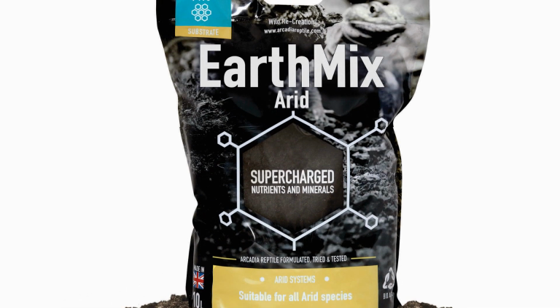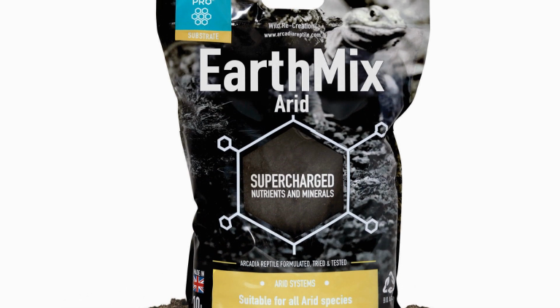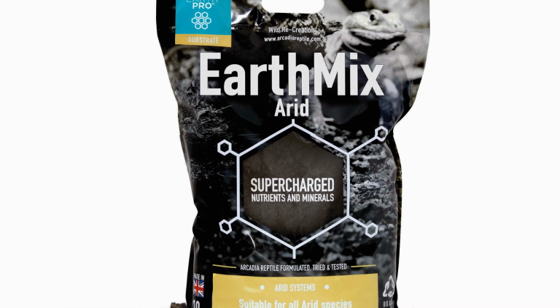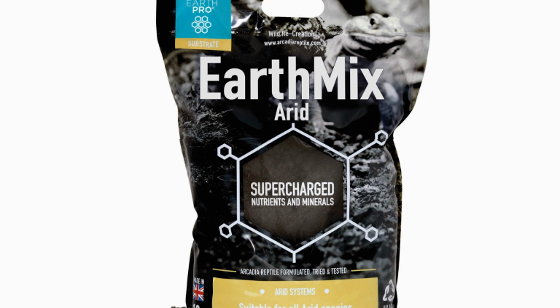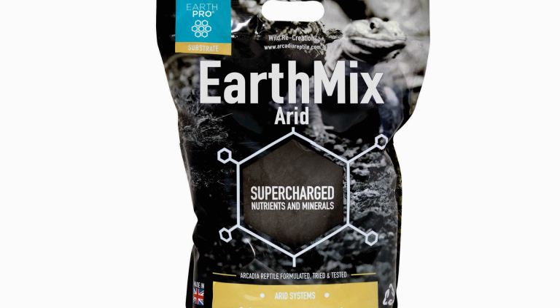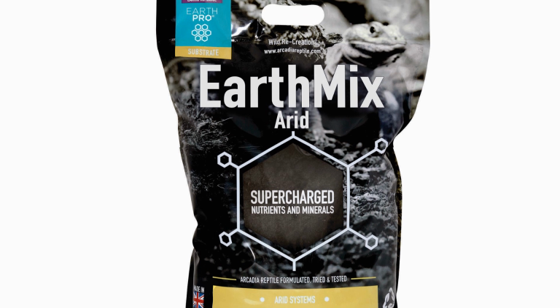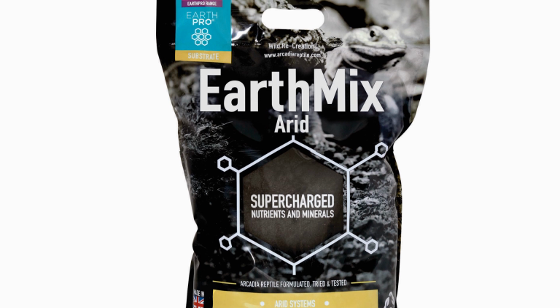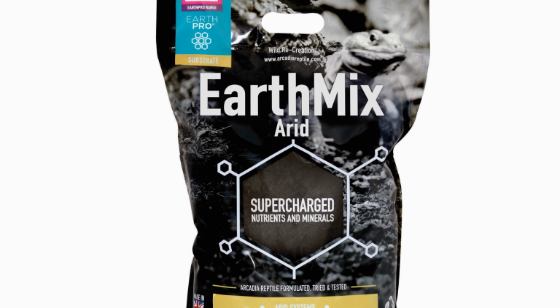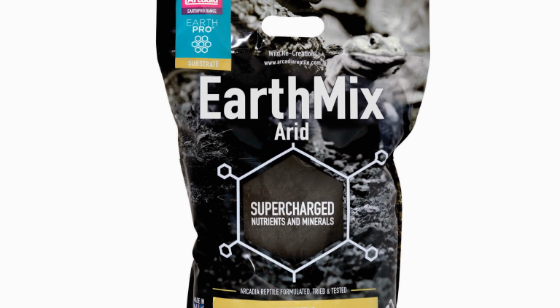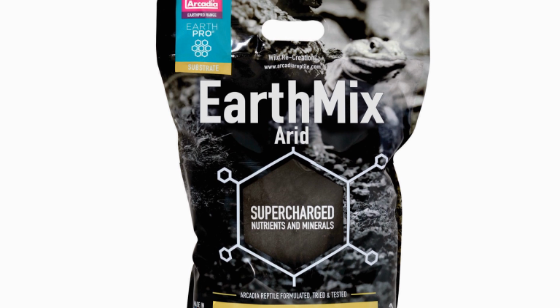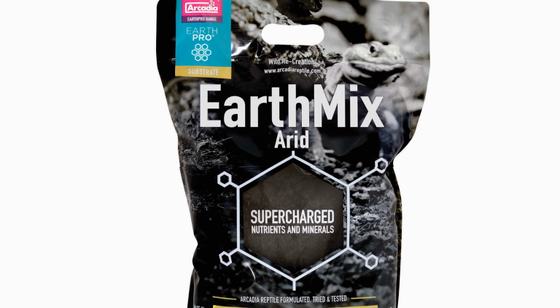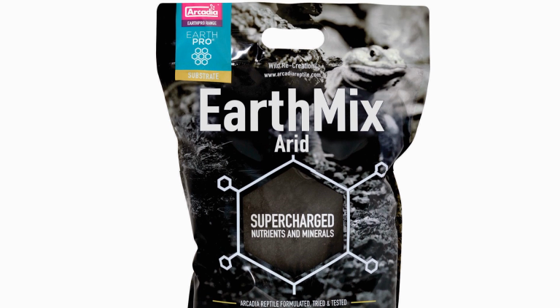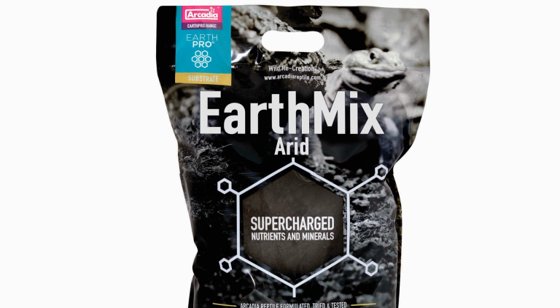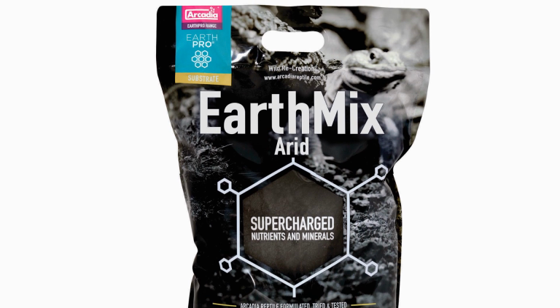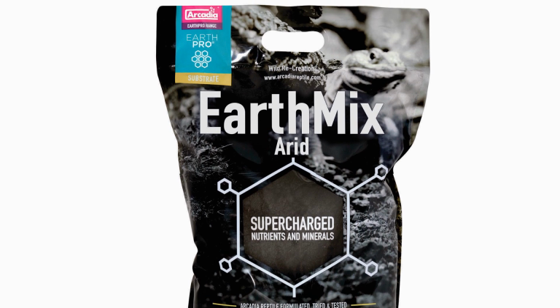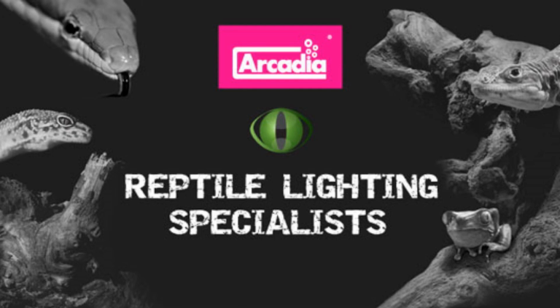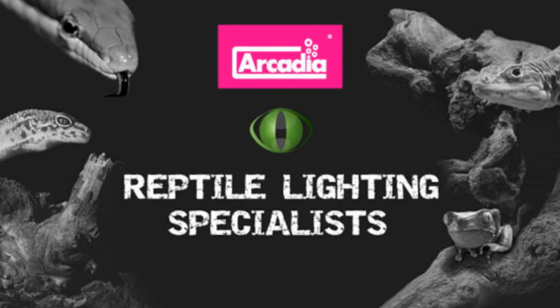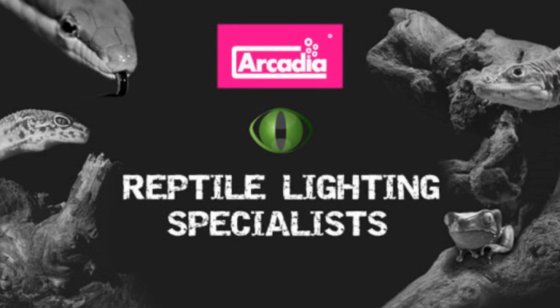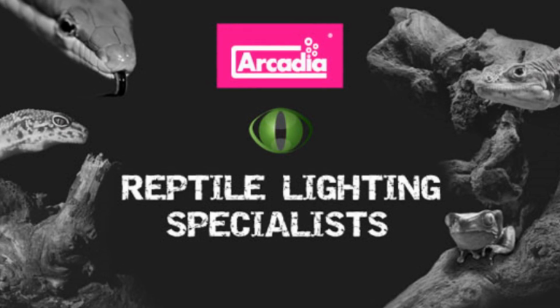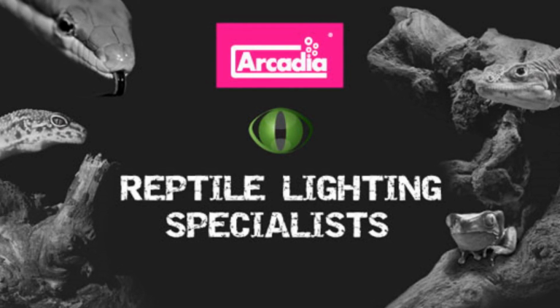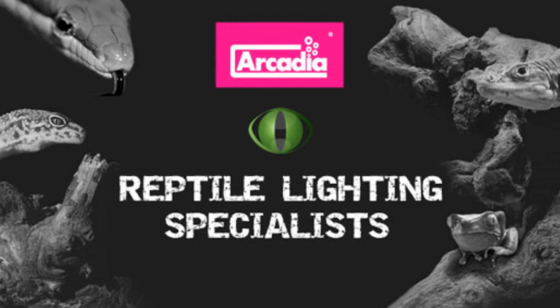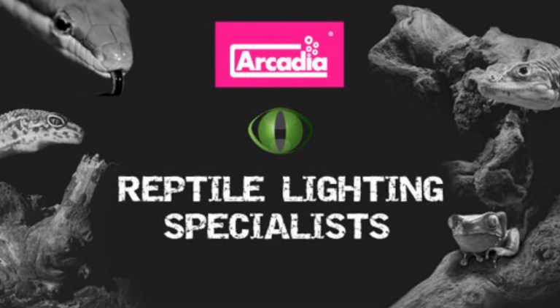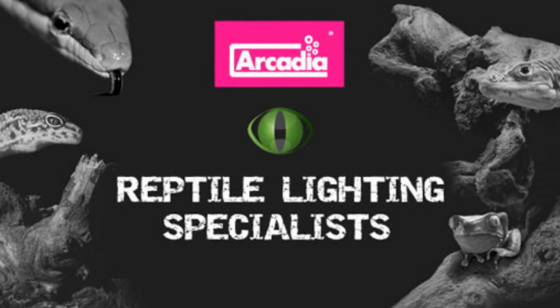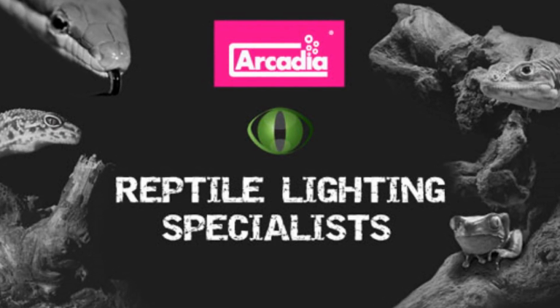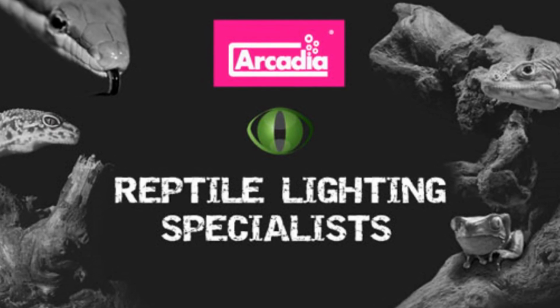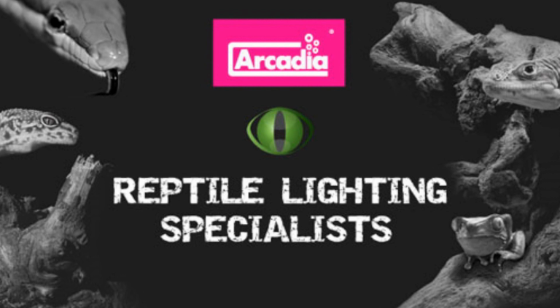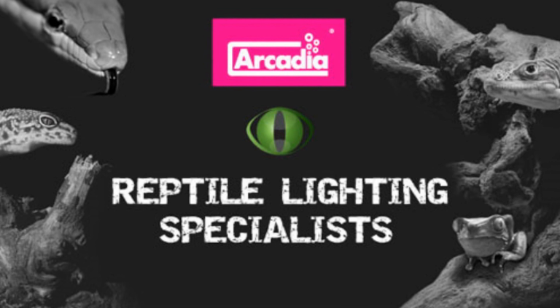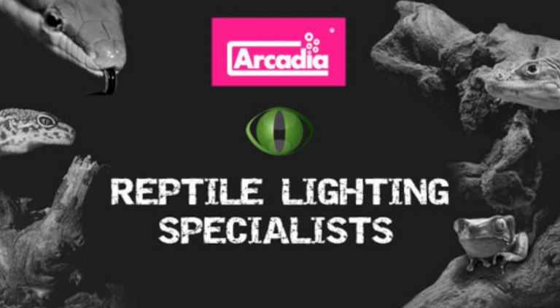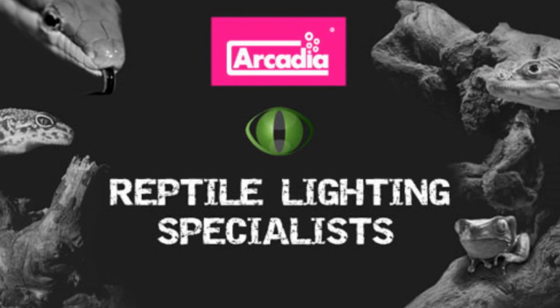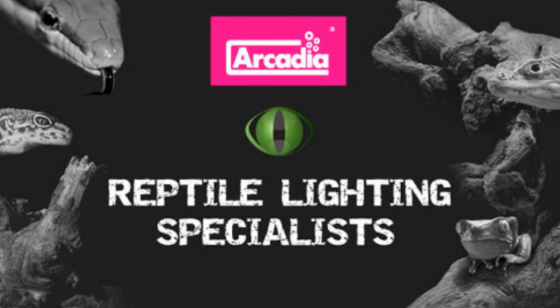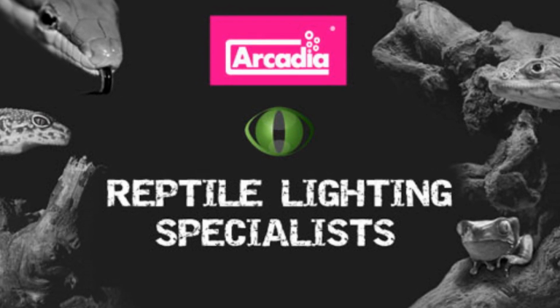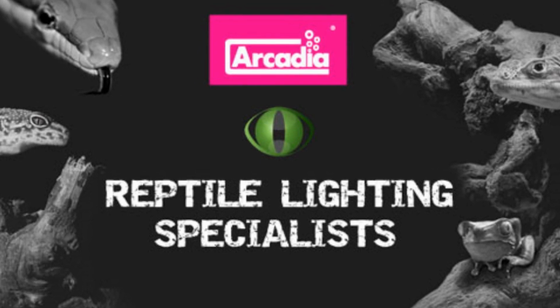It is time to change the way we keep our pets forever. Arcadia Reptile, where animal welfare and good science matters.